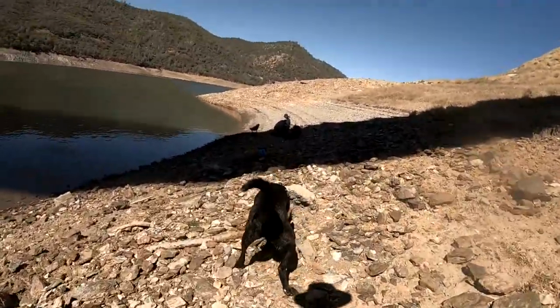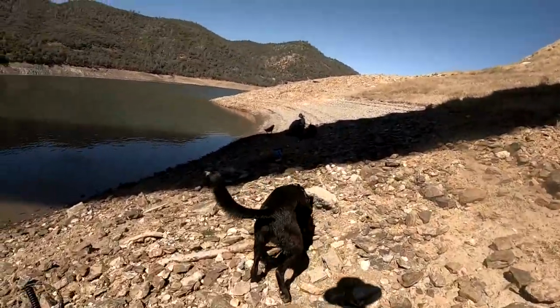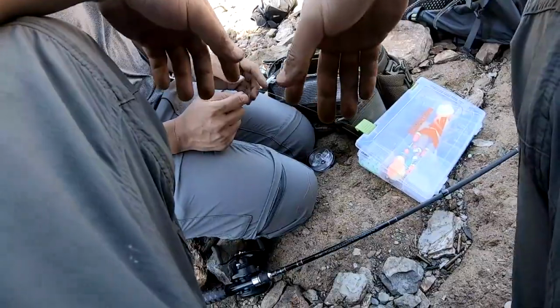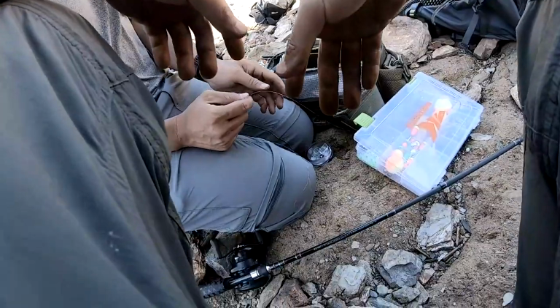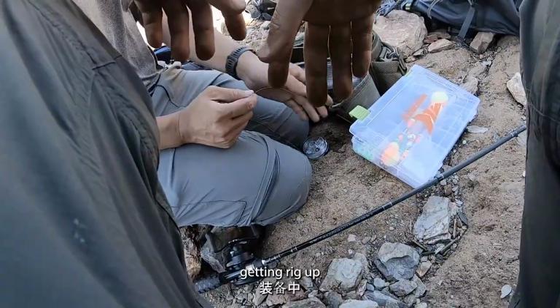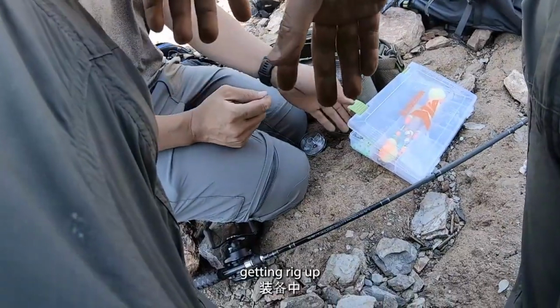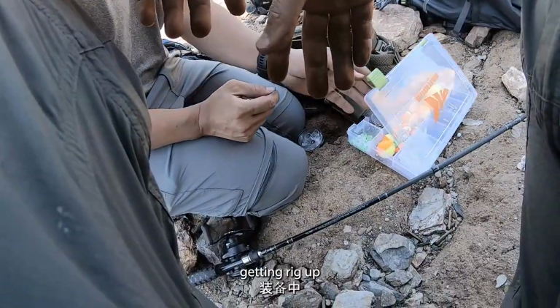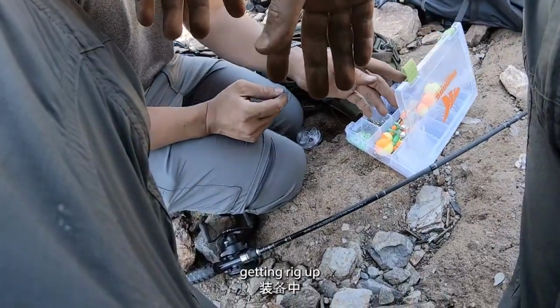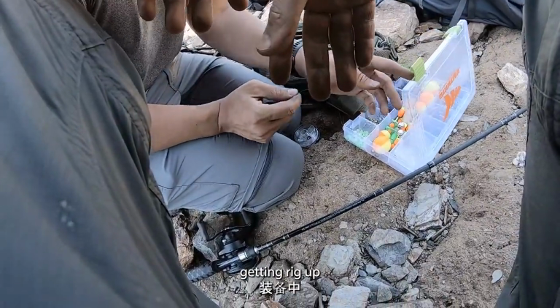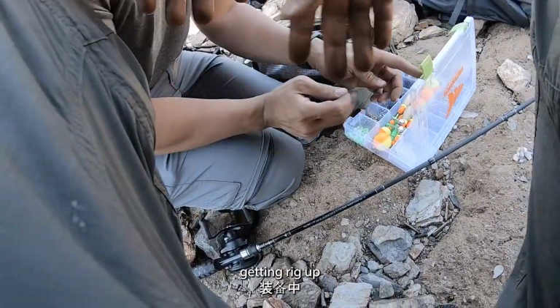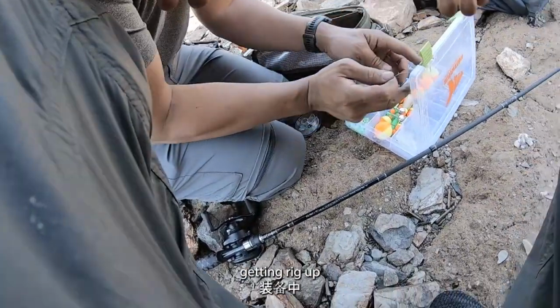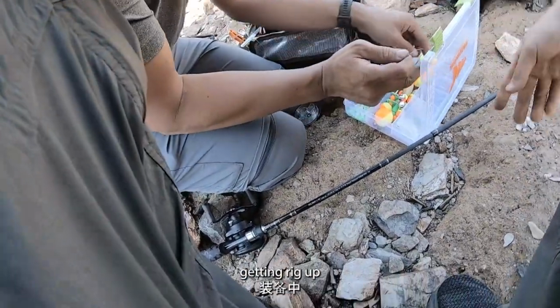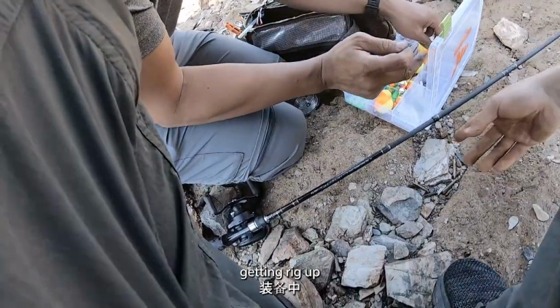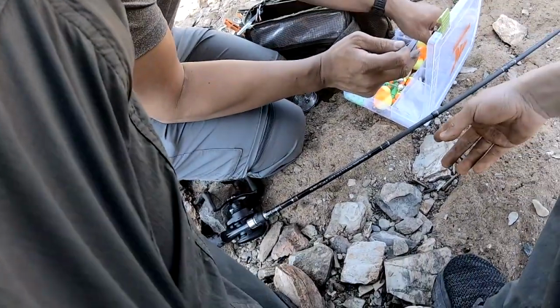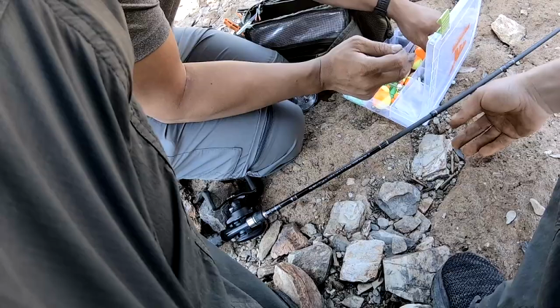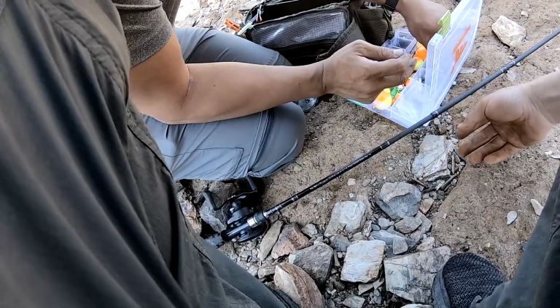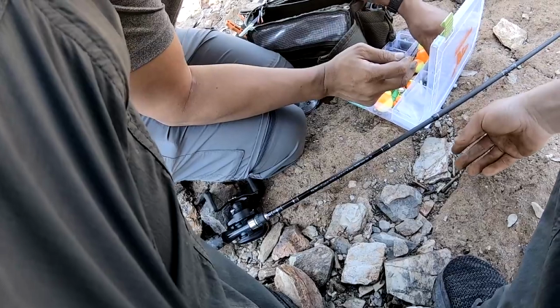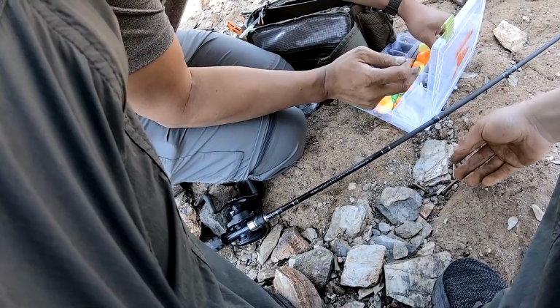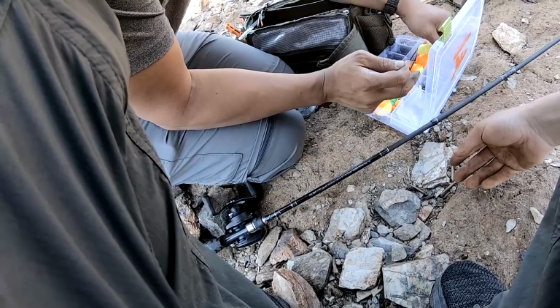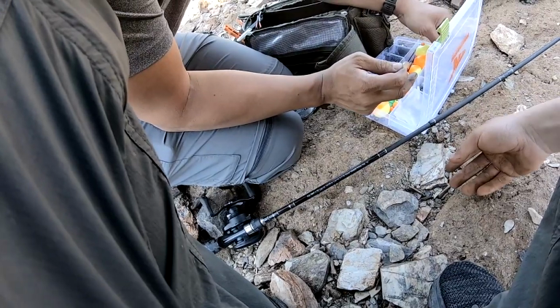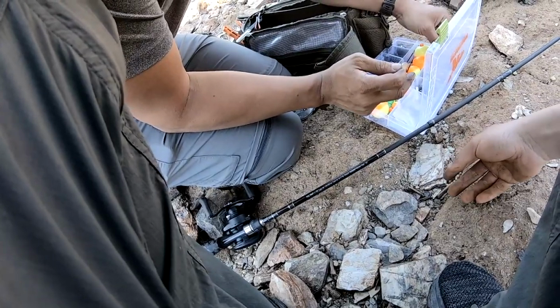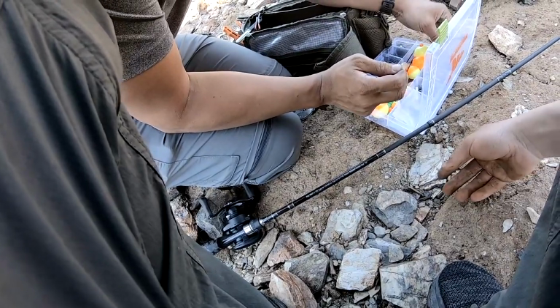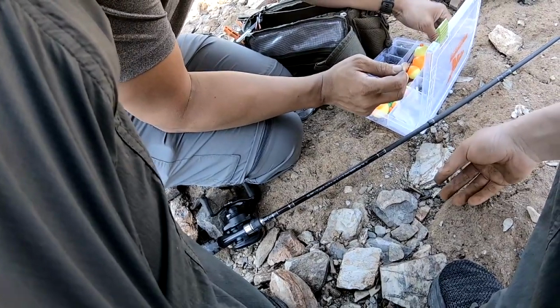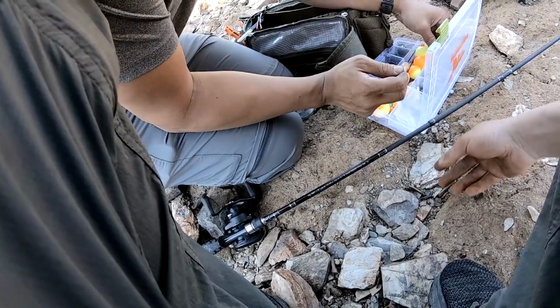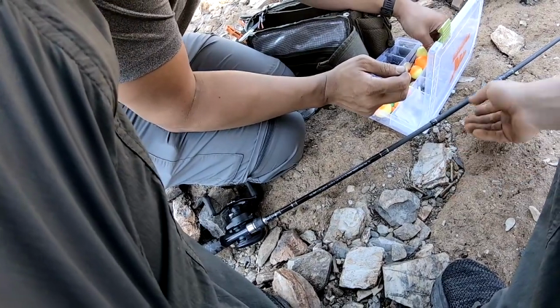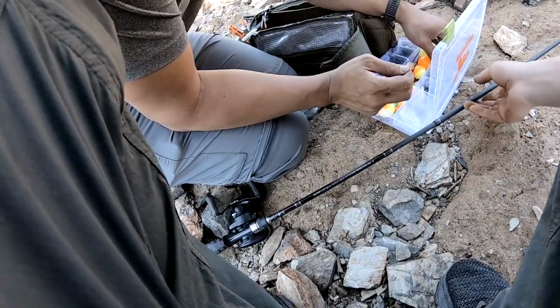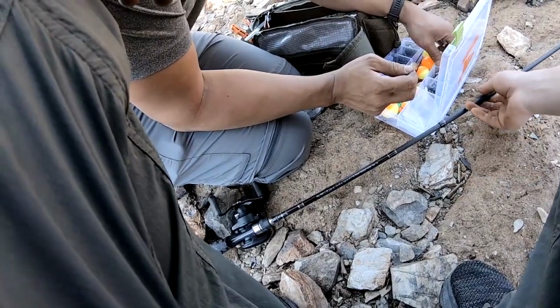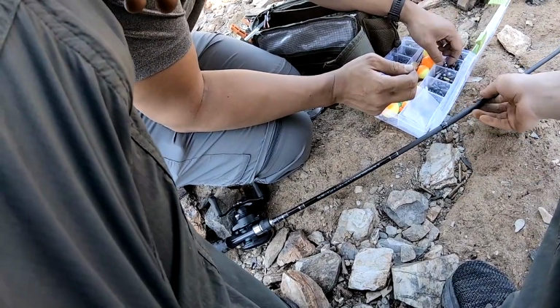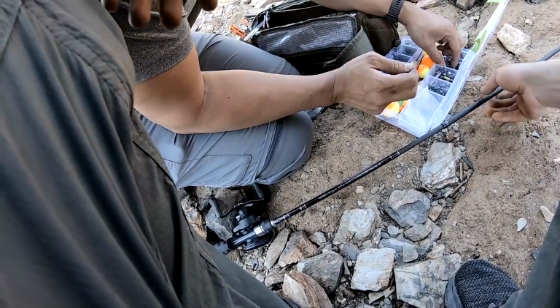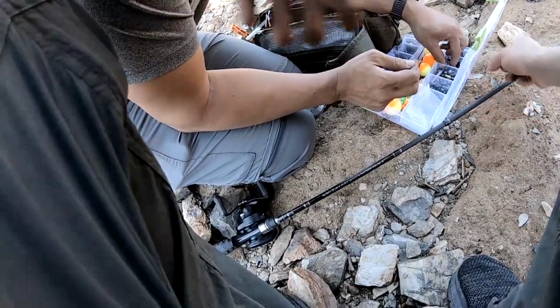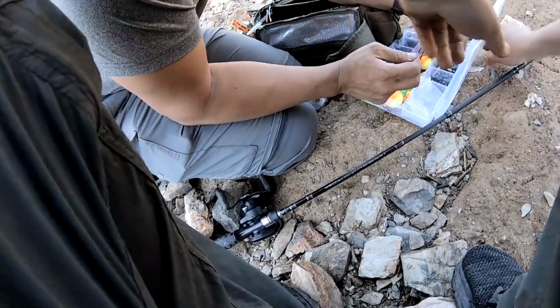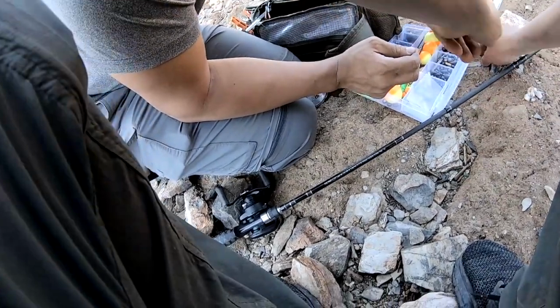Yeah, two or three ounces should be enough, but you can just — that's not so right here.